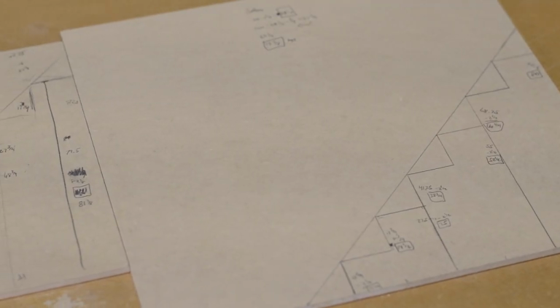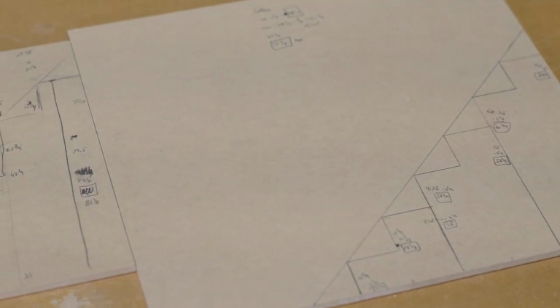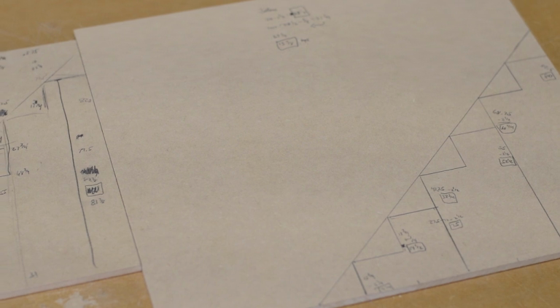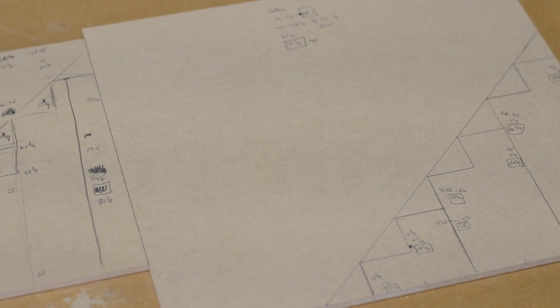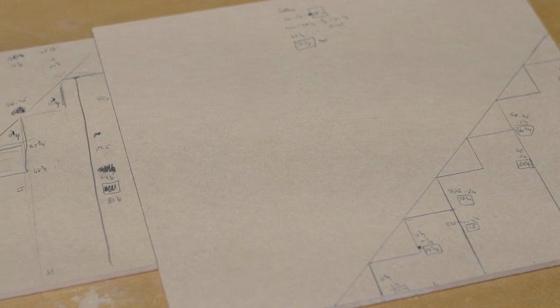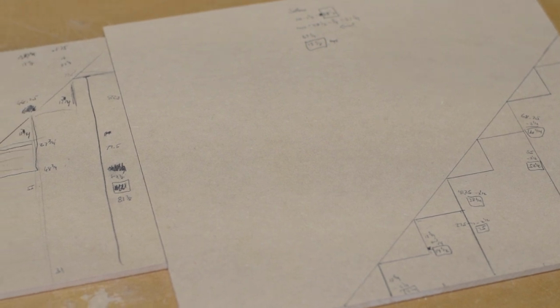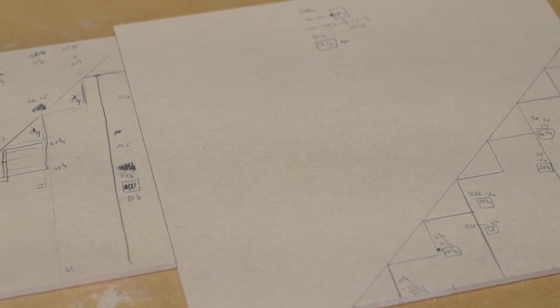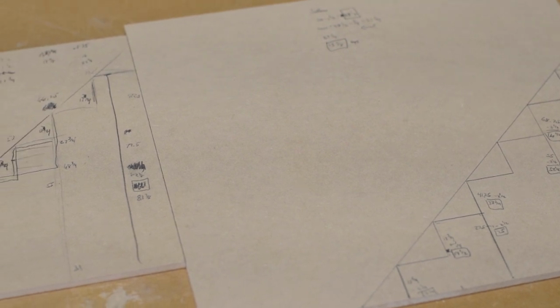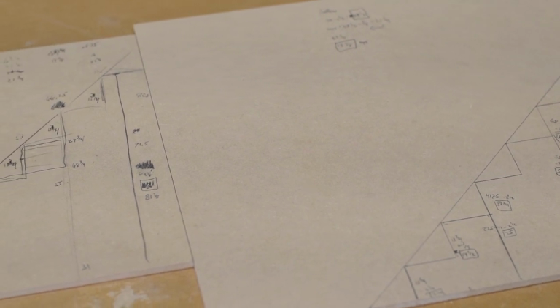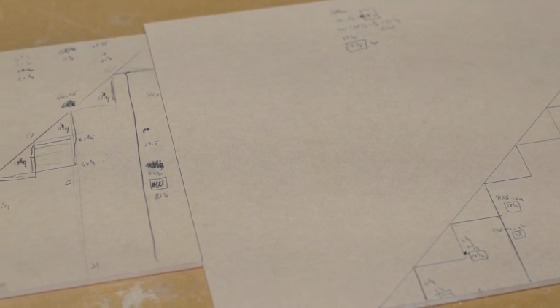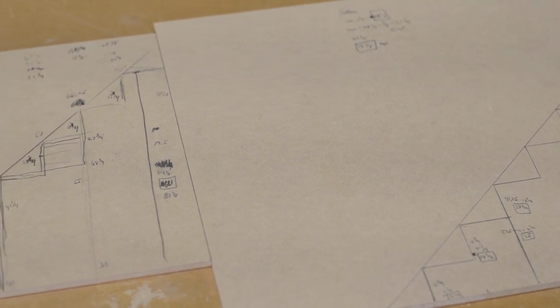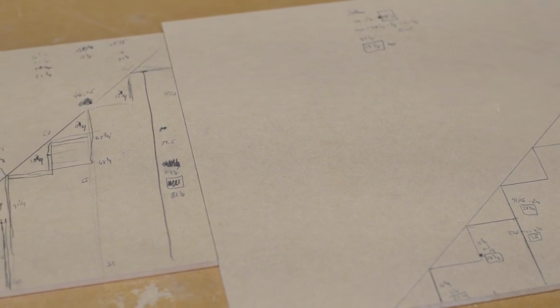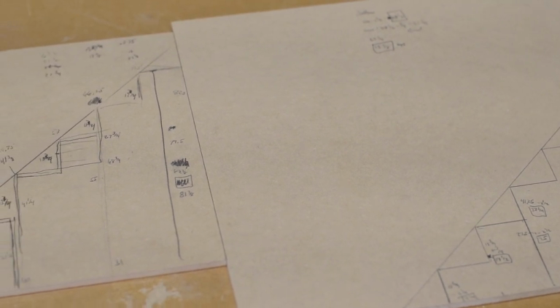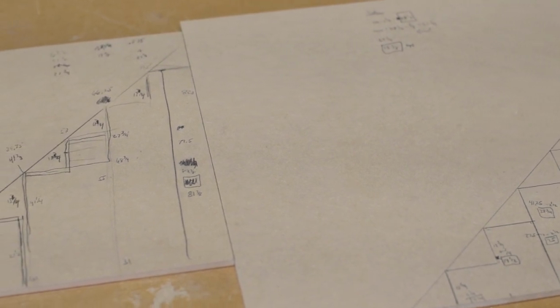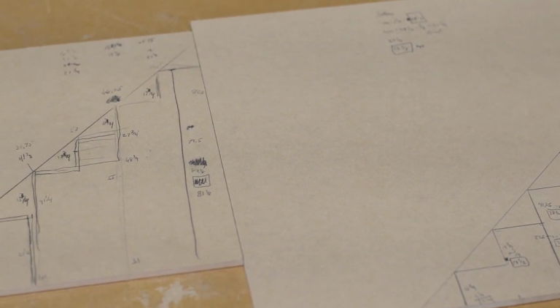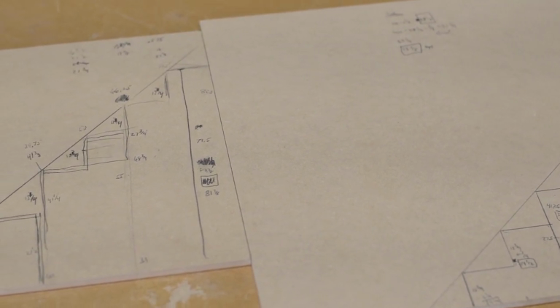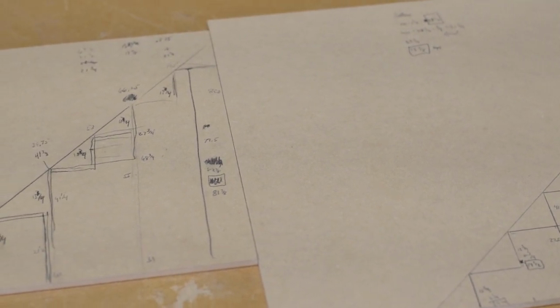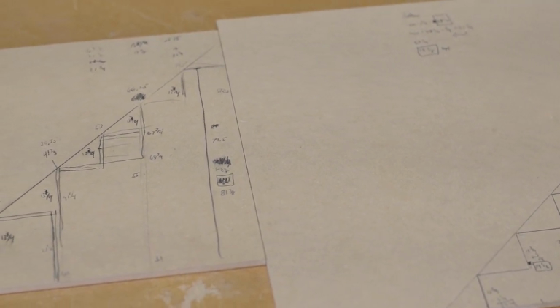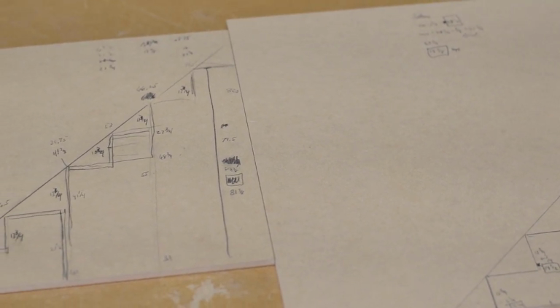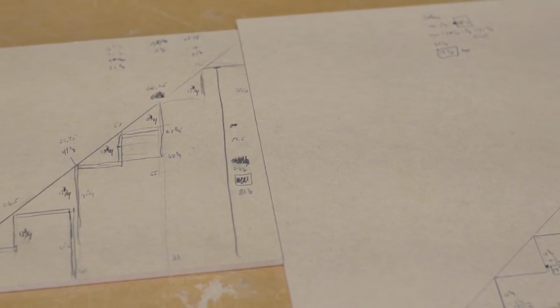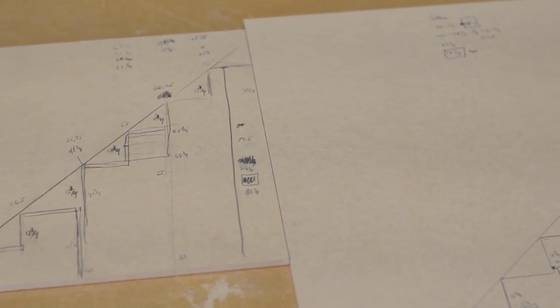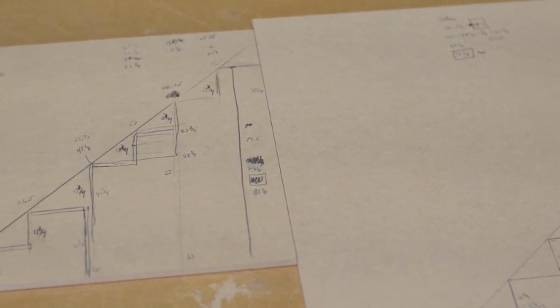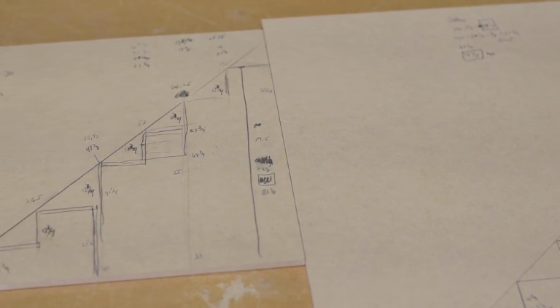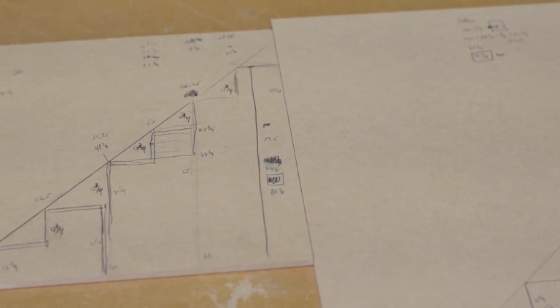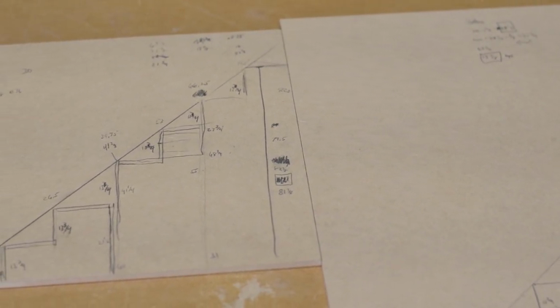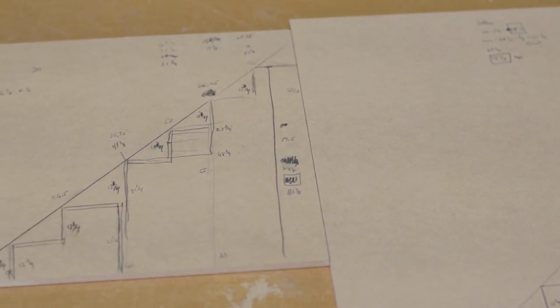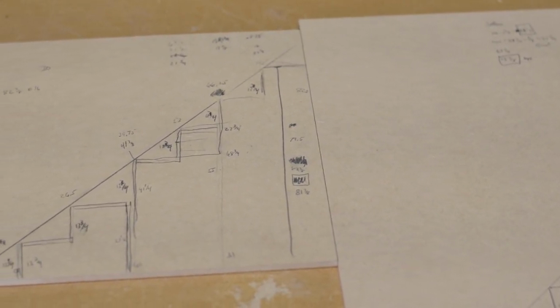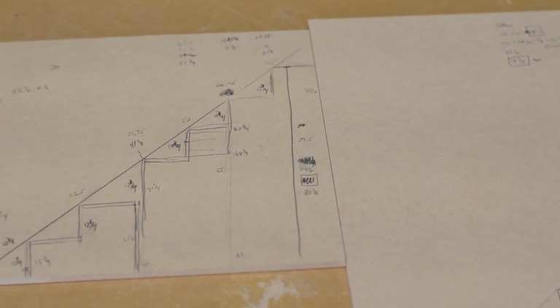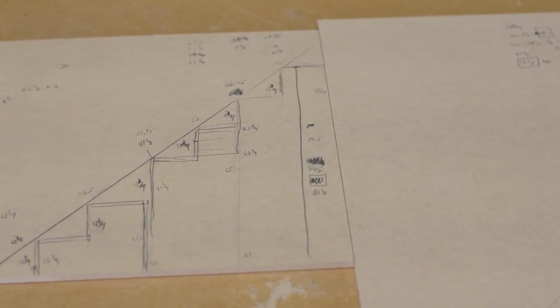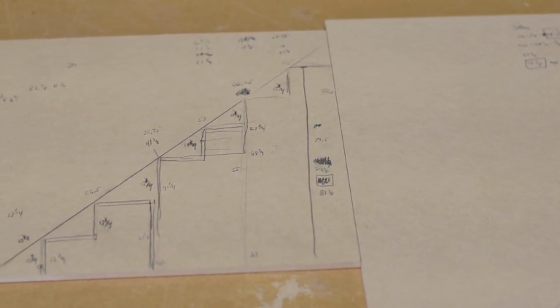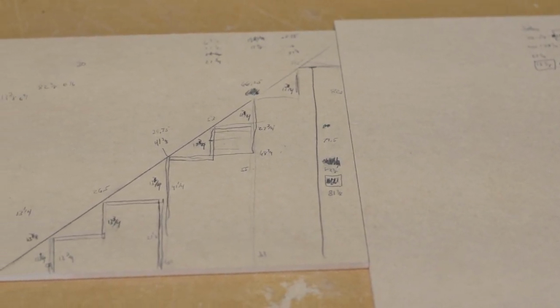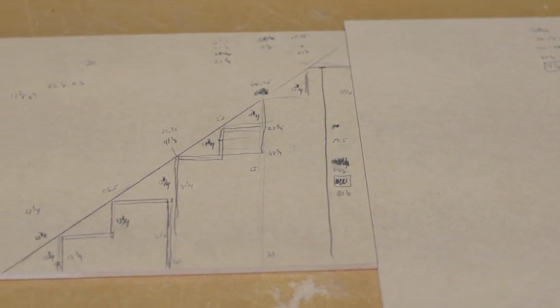Here are my notes for the job. You can see the final draft, and here's my rough draft.